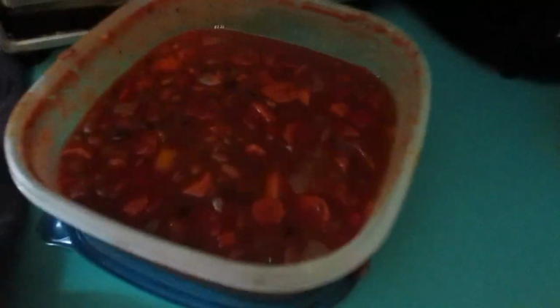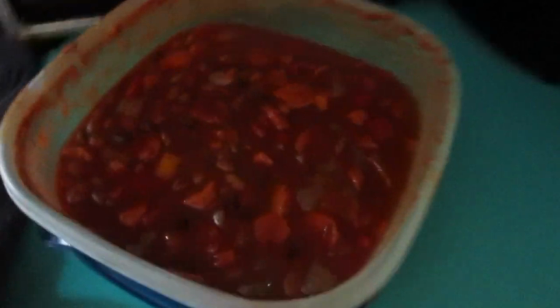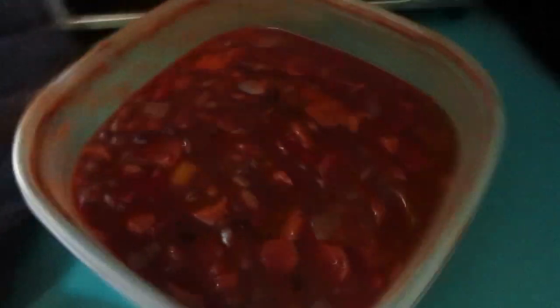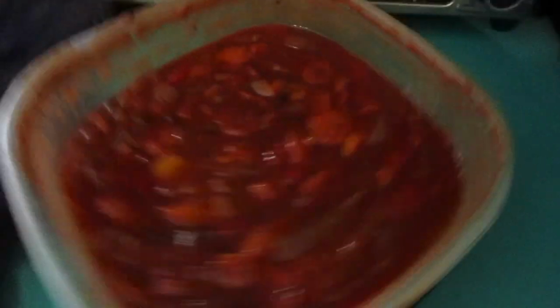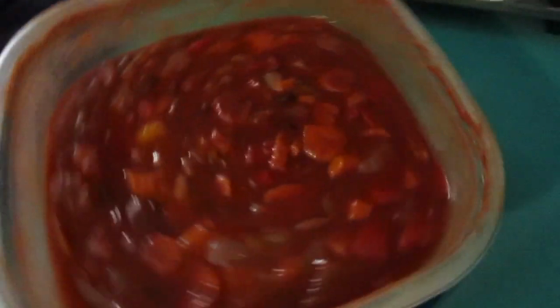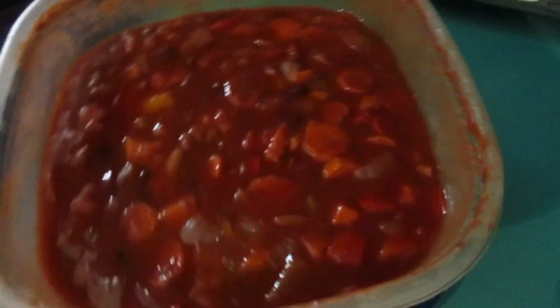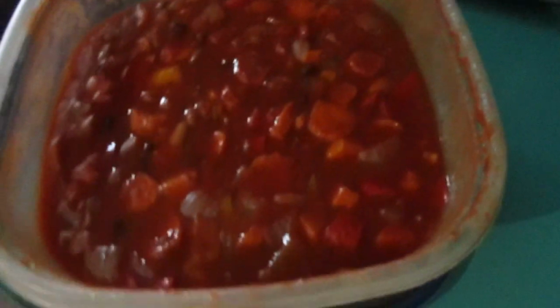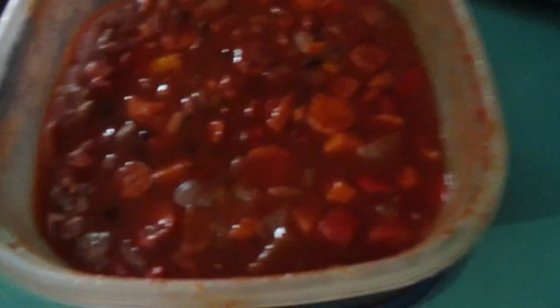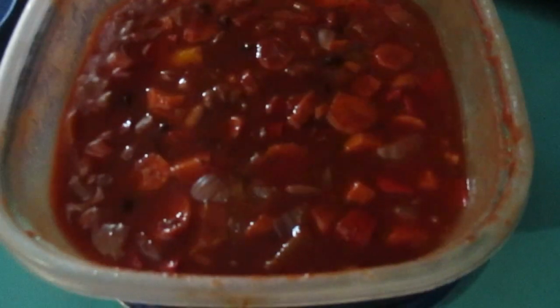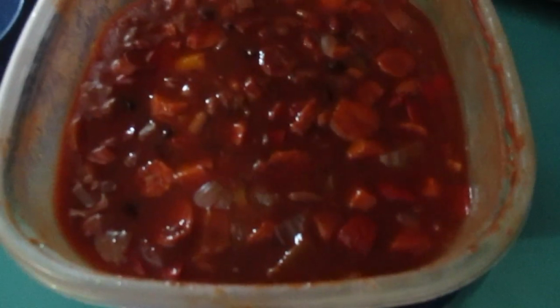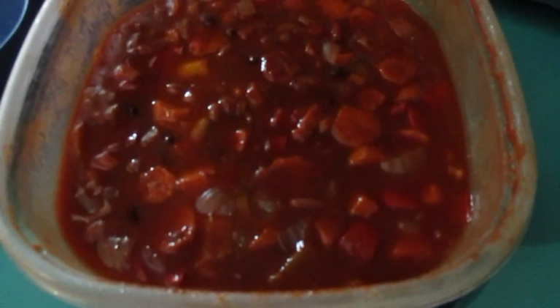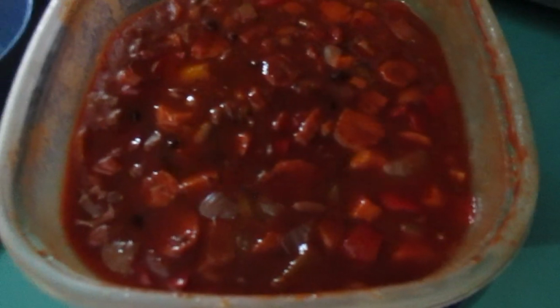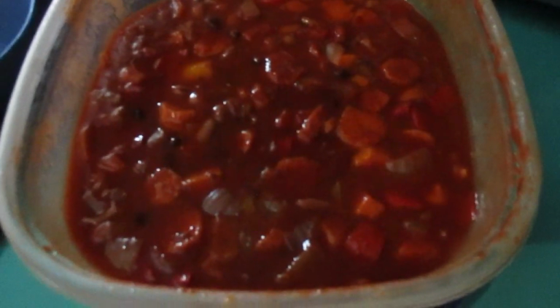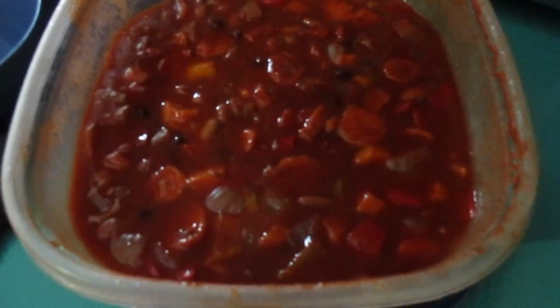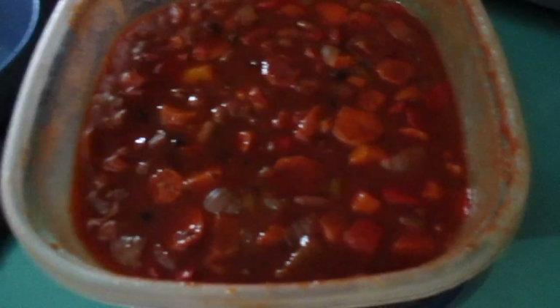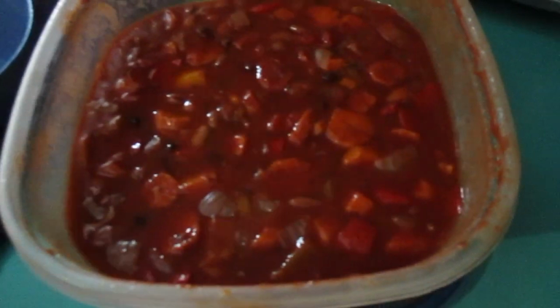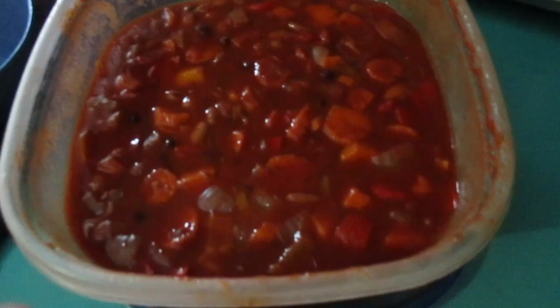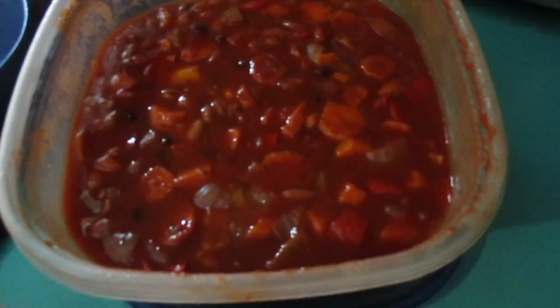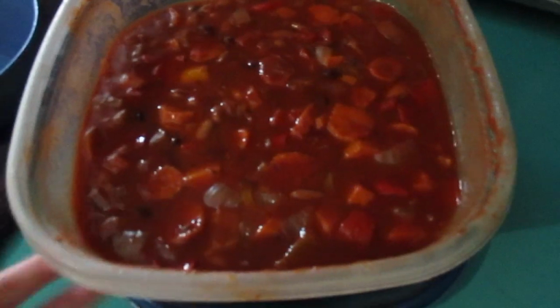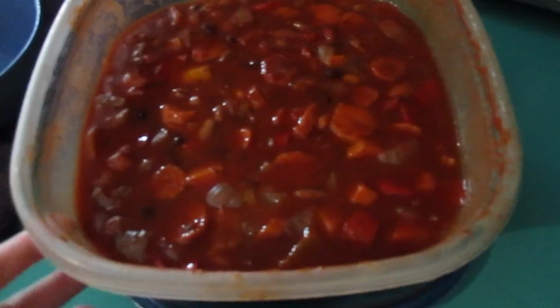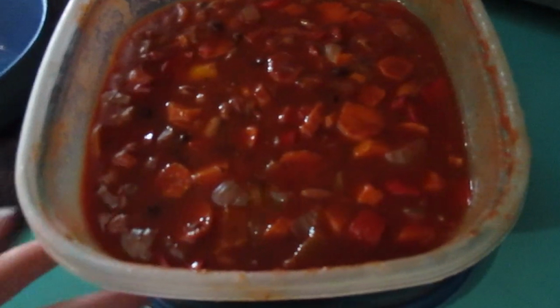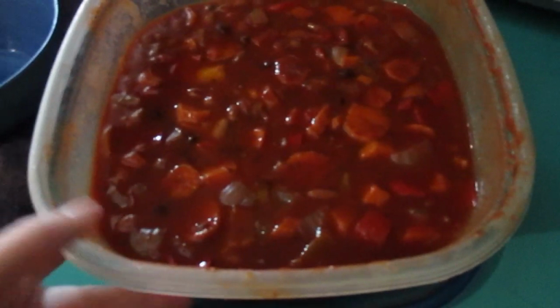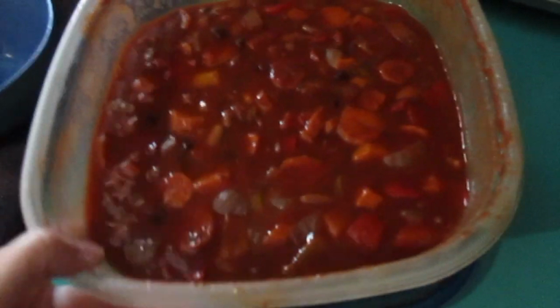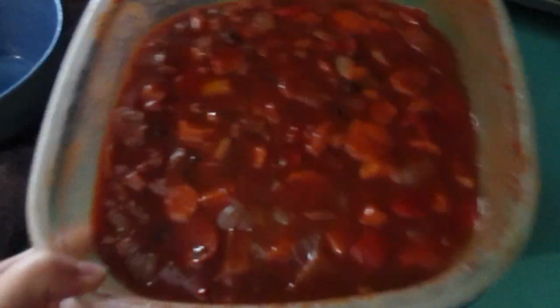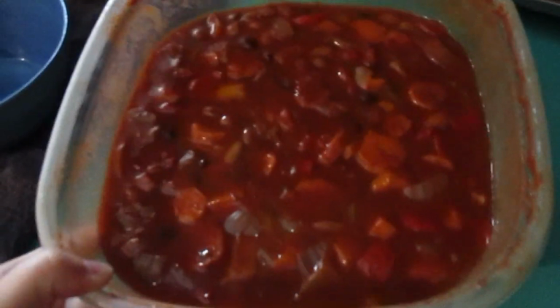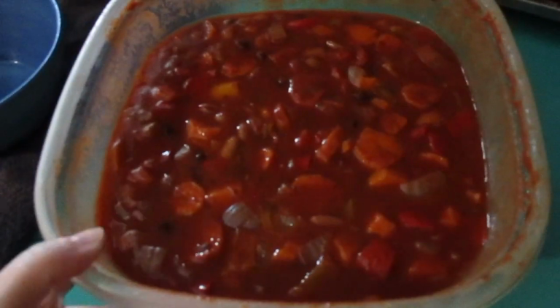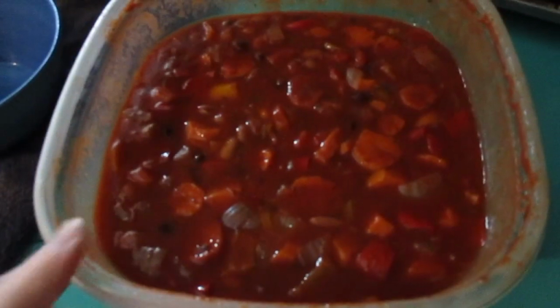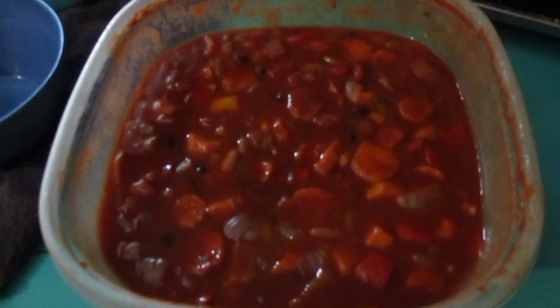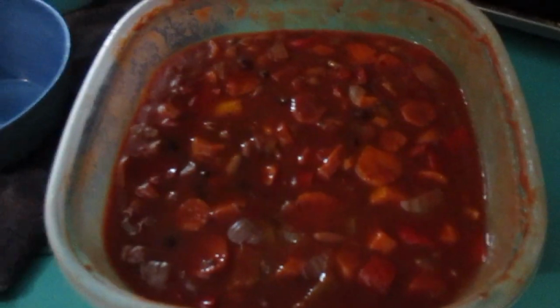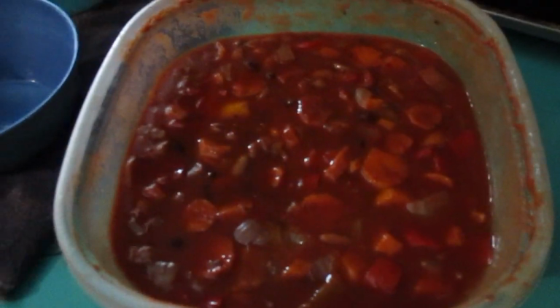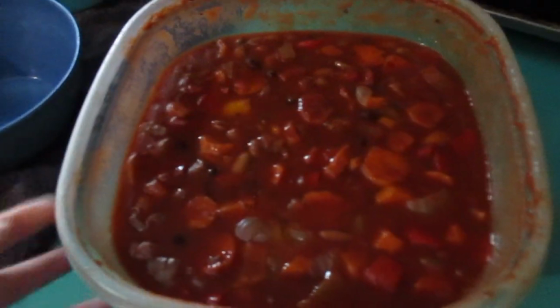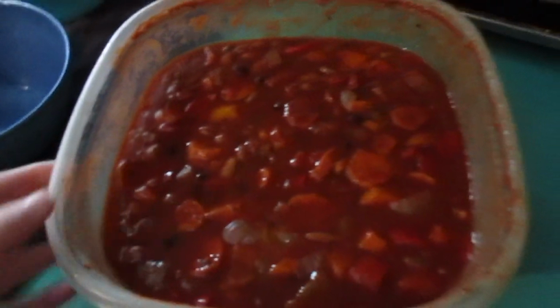Alright guys, tonight for dinner we're just doing leftovers from last night. We got enough for tonight so I'm going to finish it up.